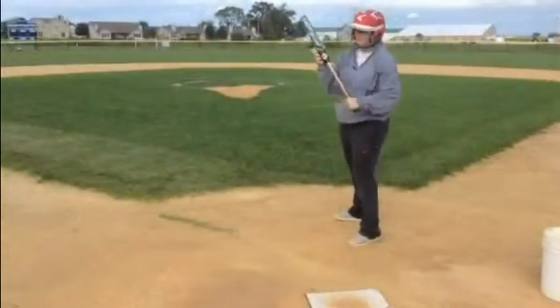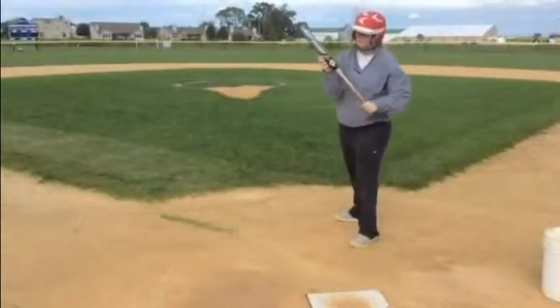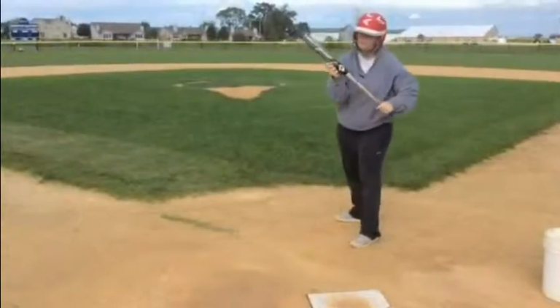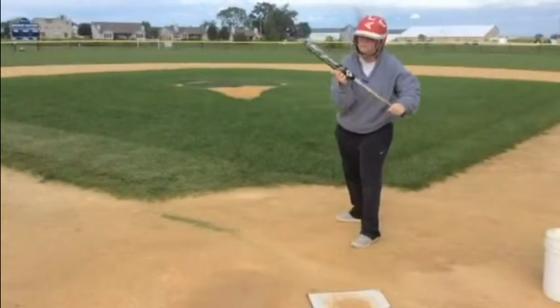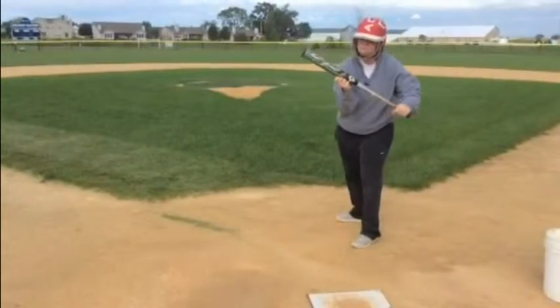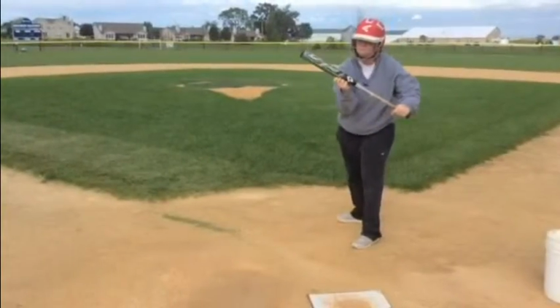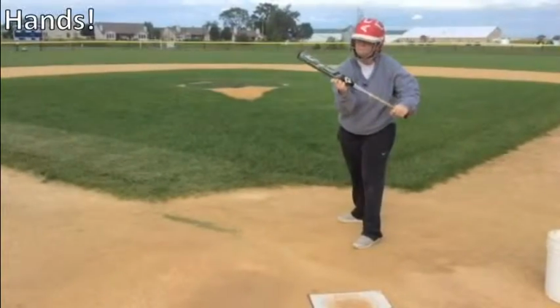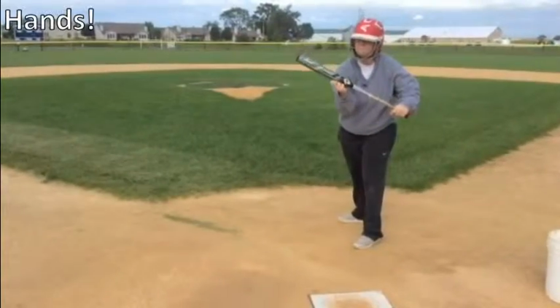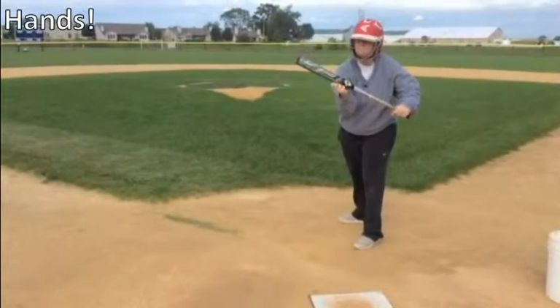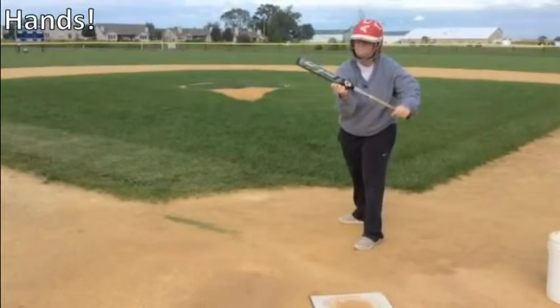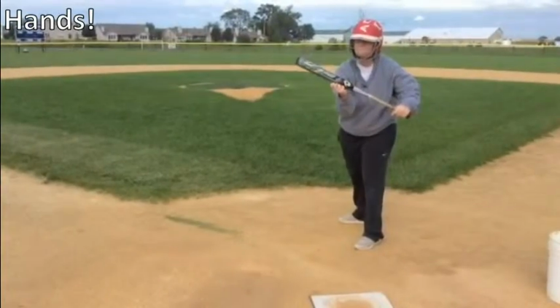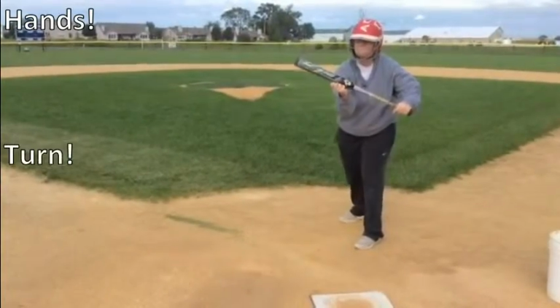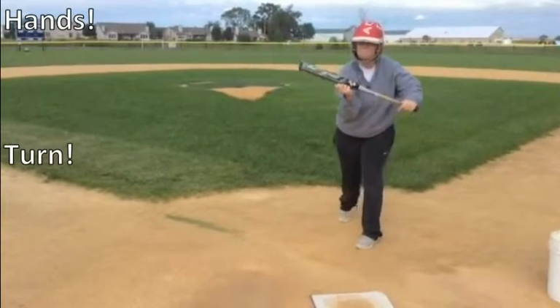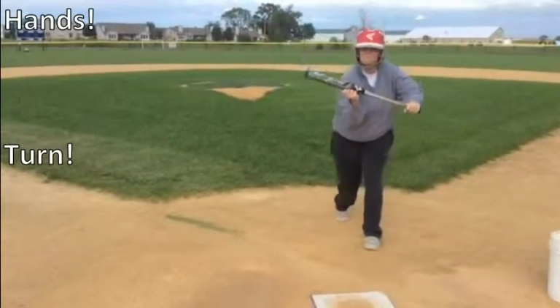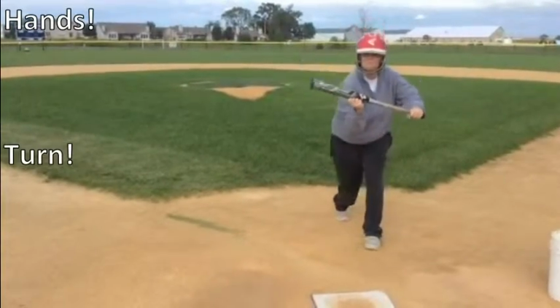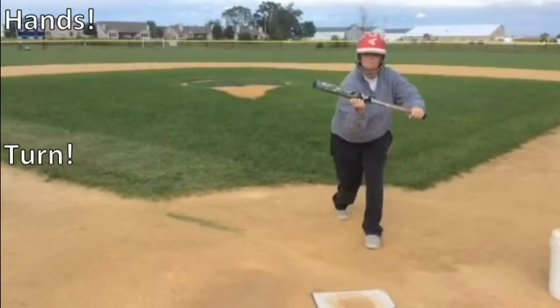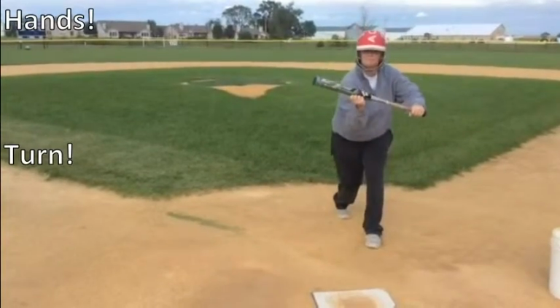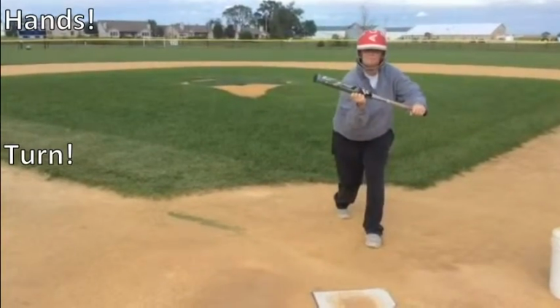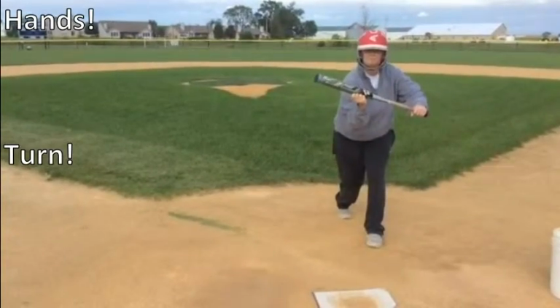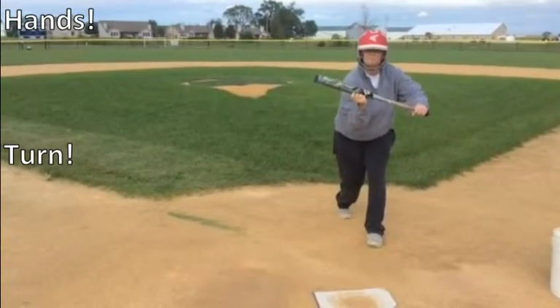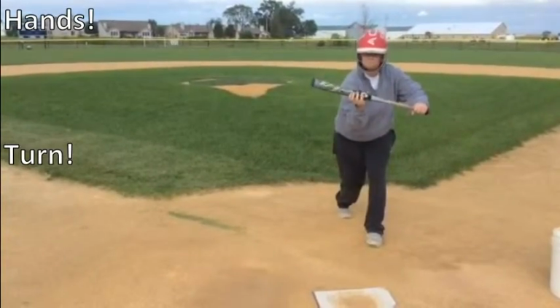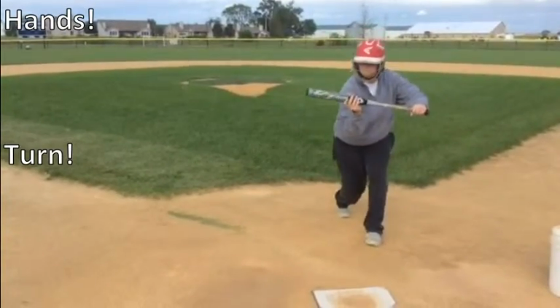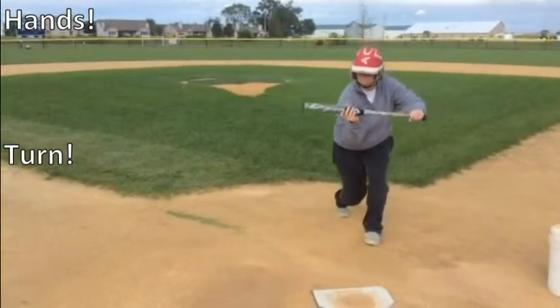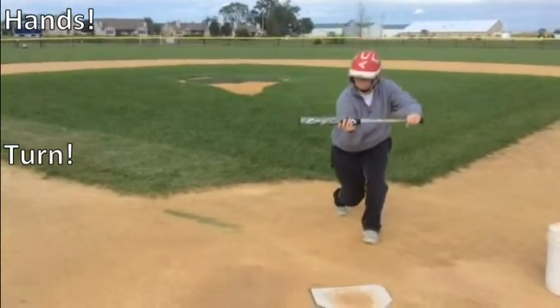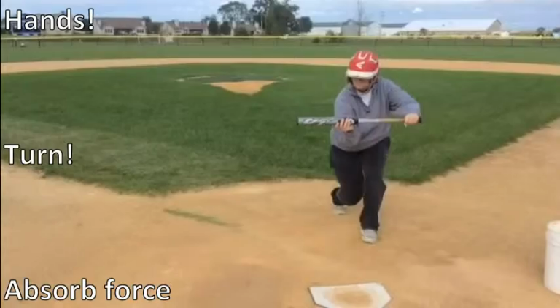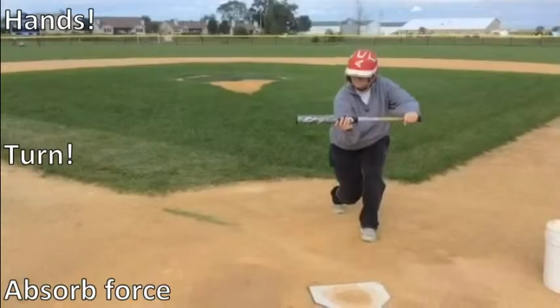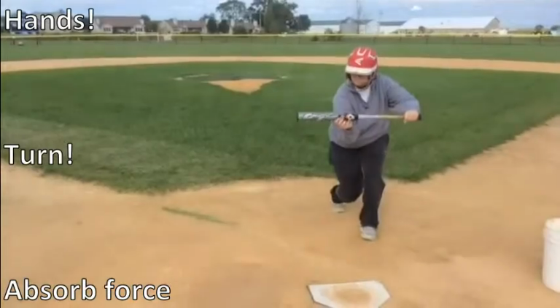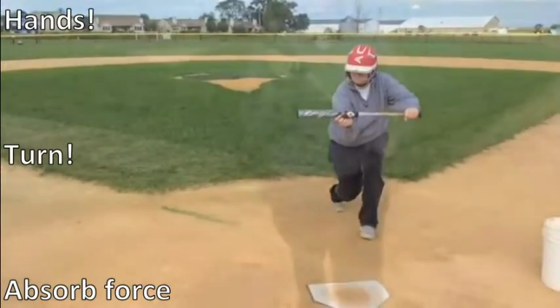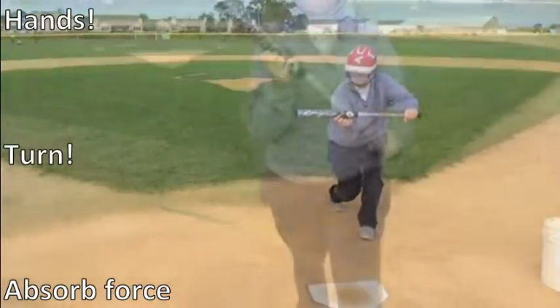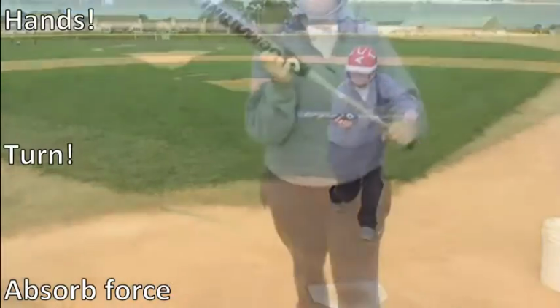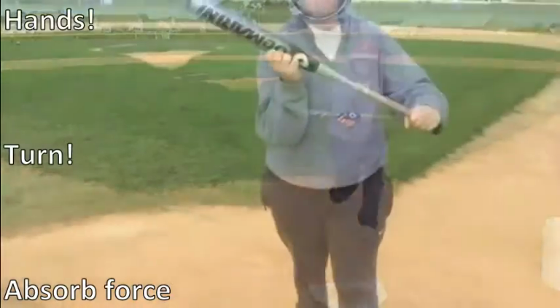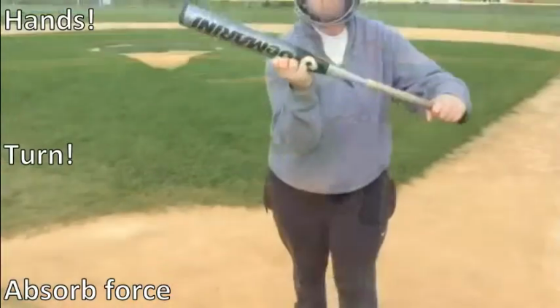There will be three cues we use today: hands, turn, and absorb force.